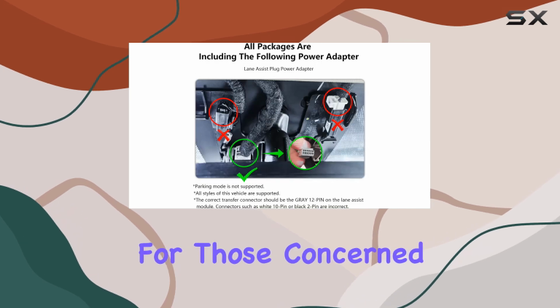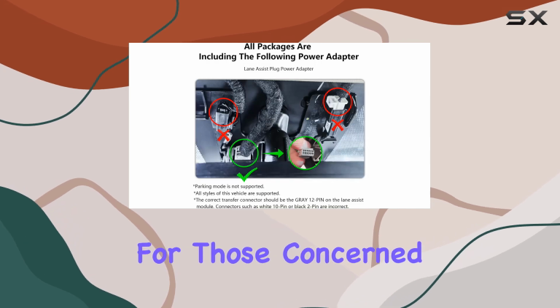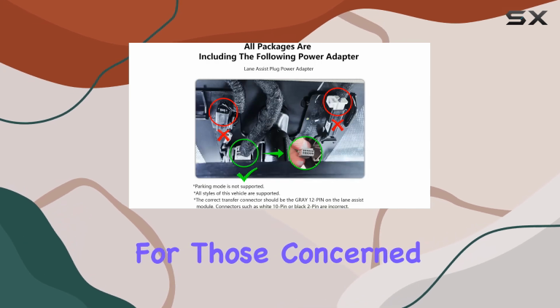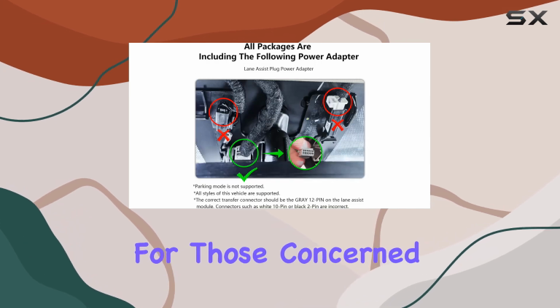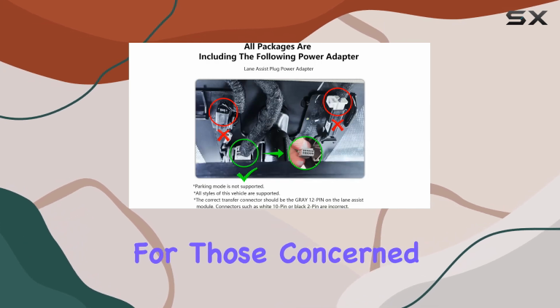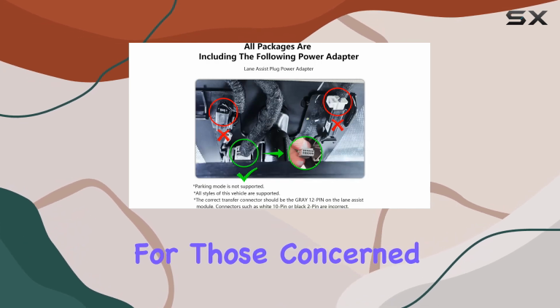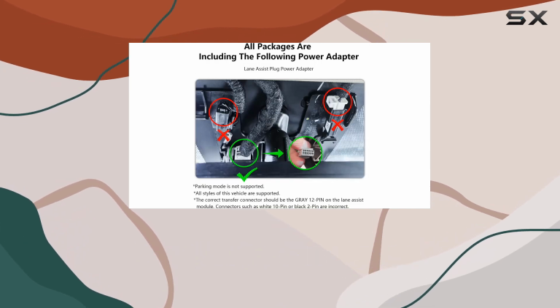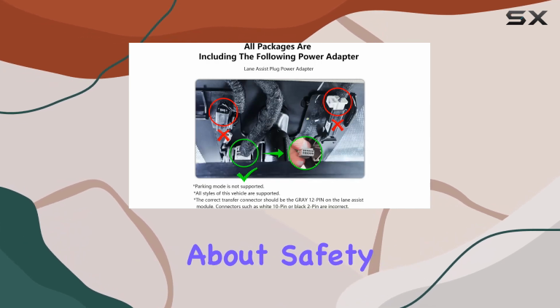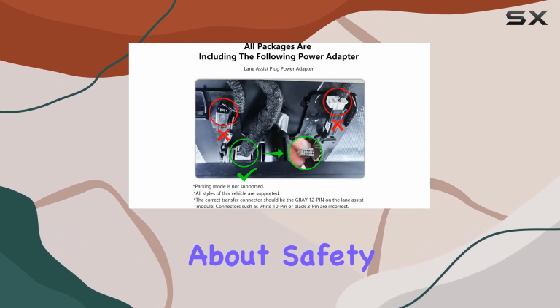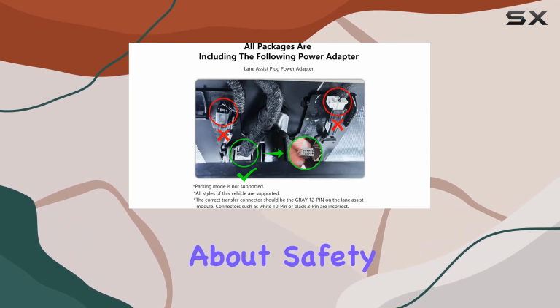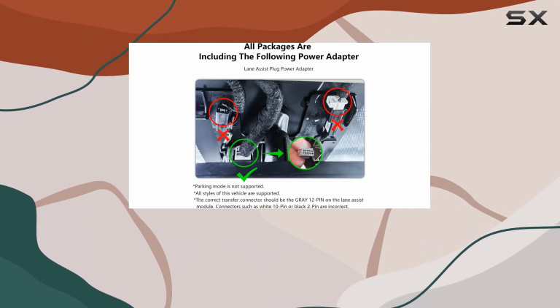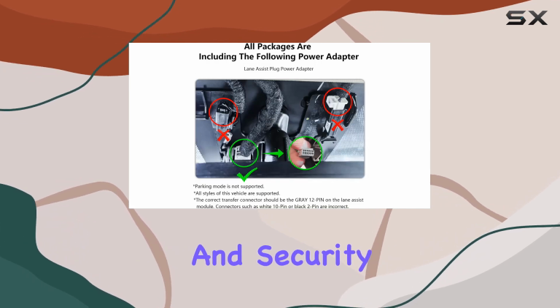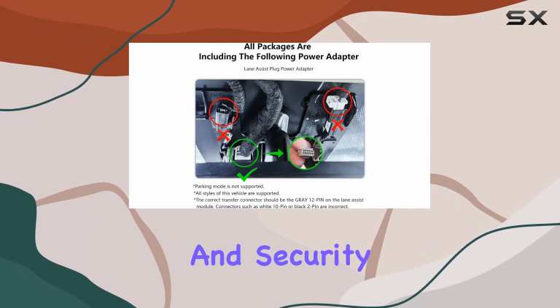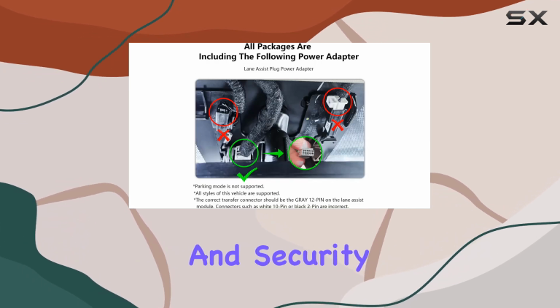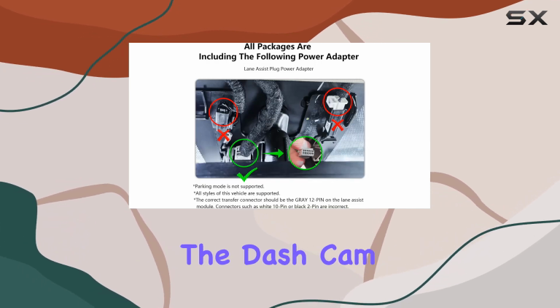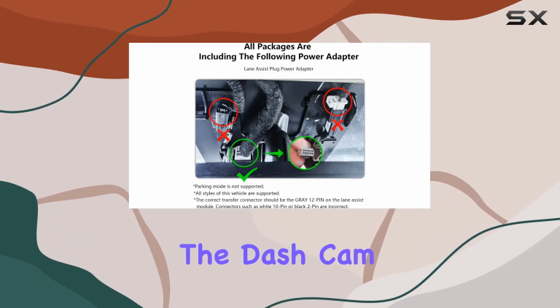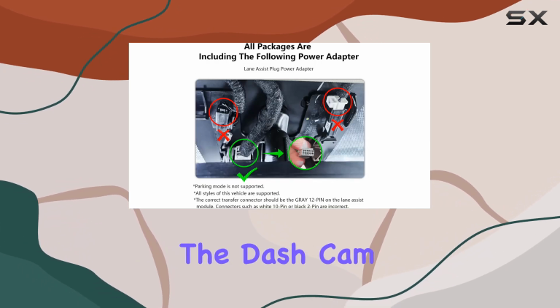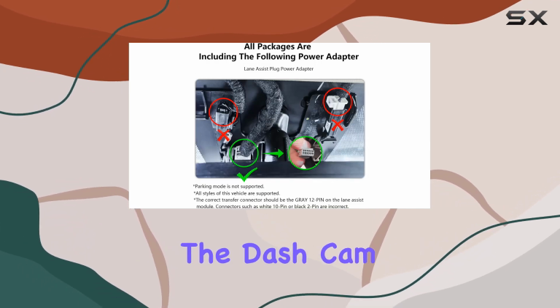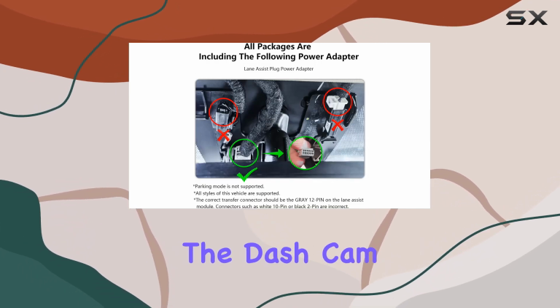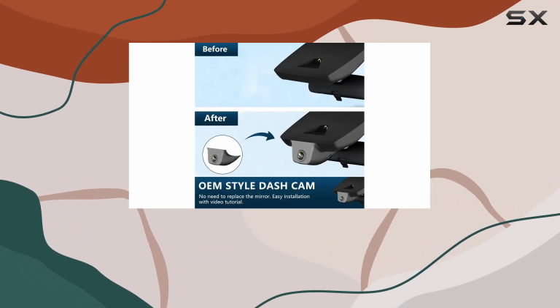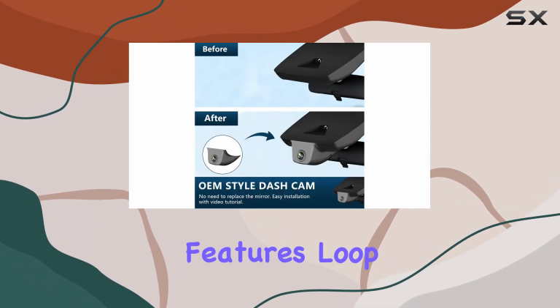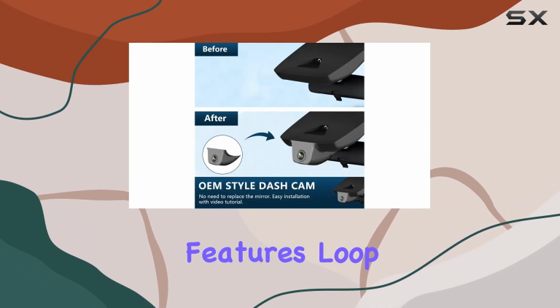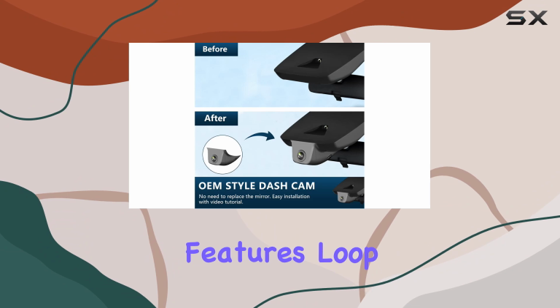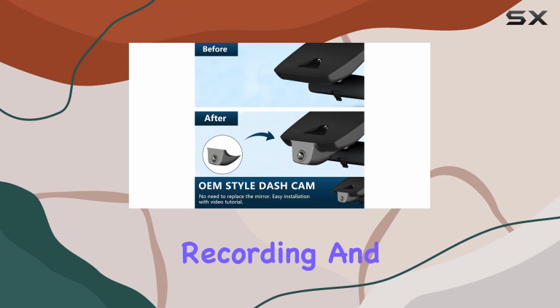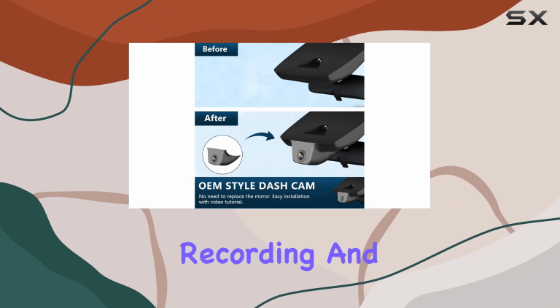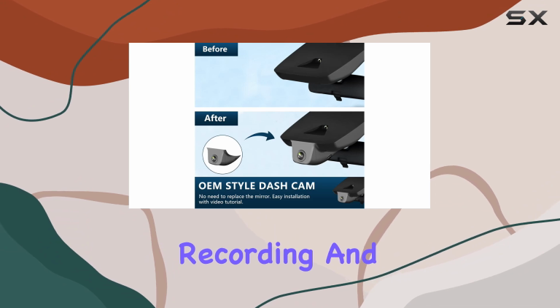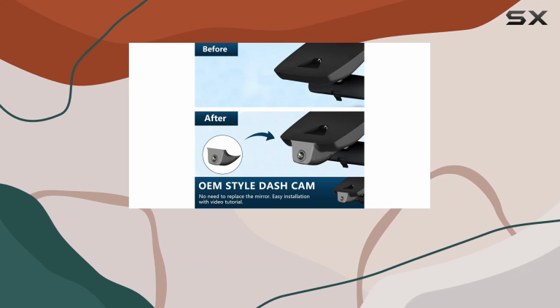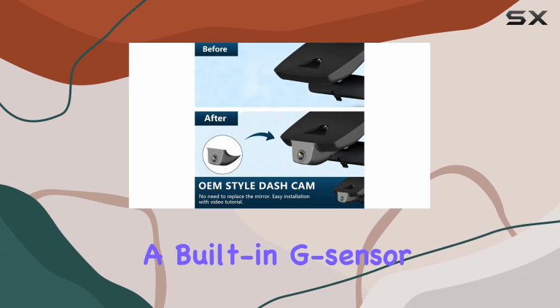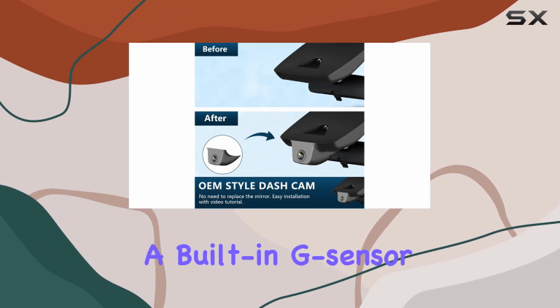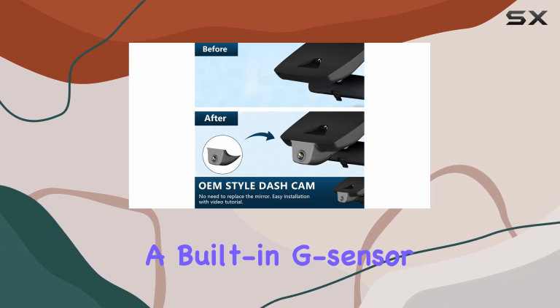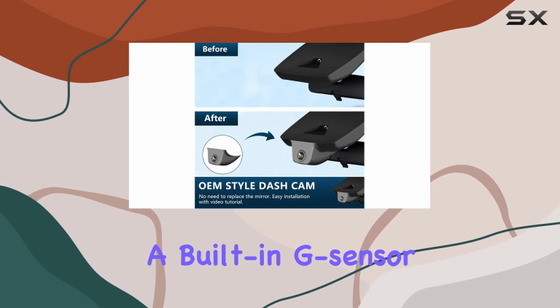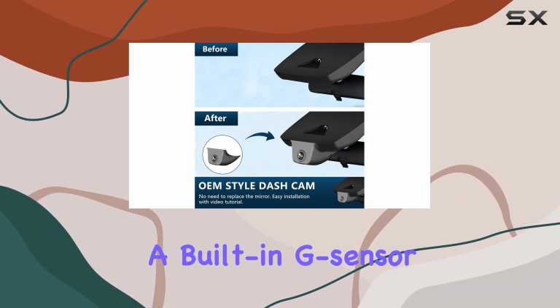For those concerned about safety and security, the dashcam features loop recording and a built-in G-sensor.